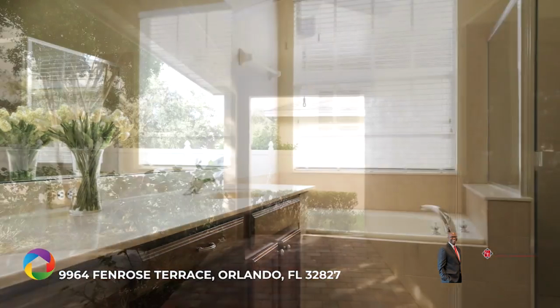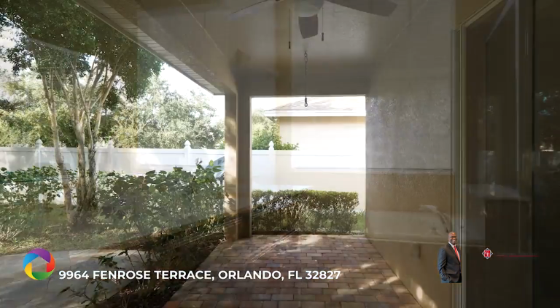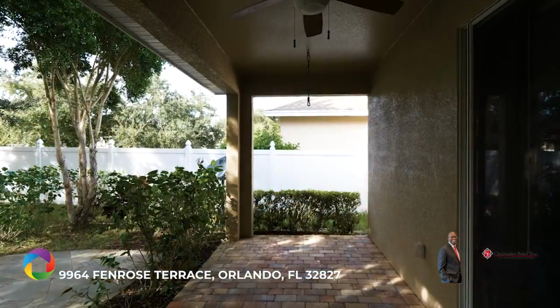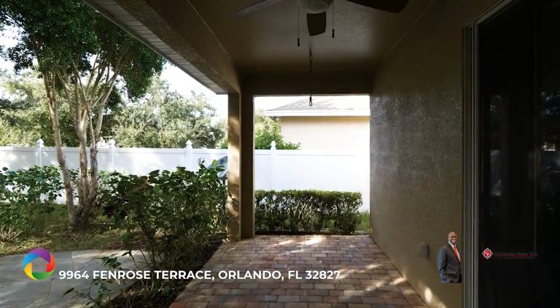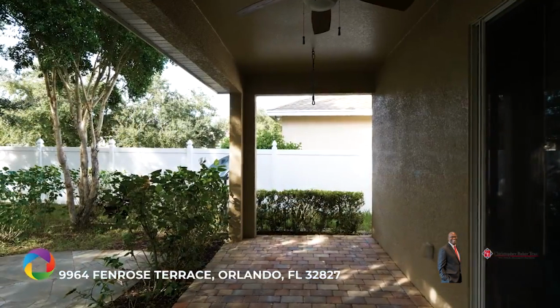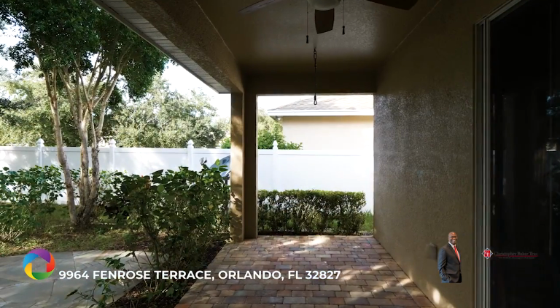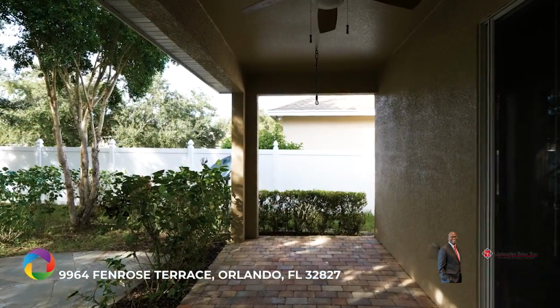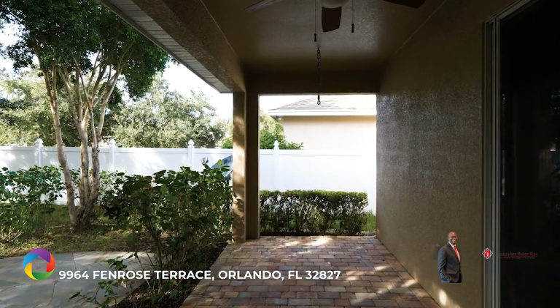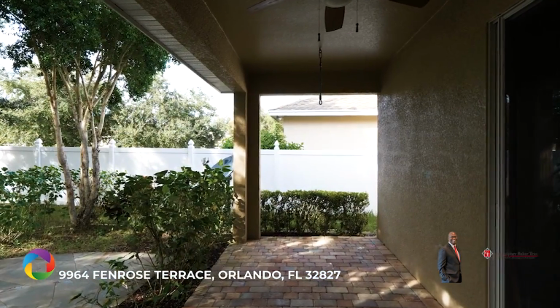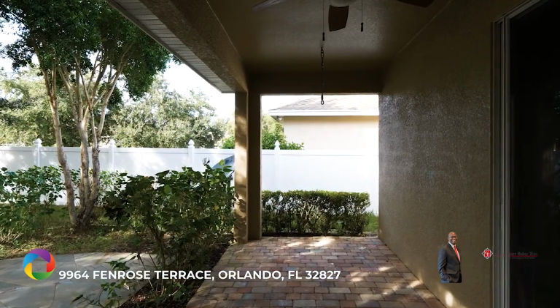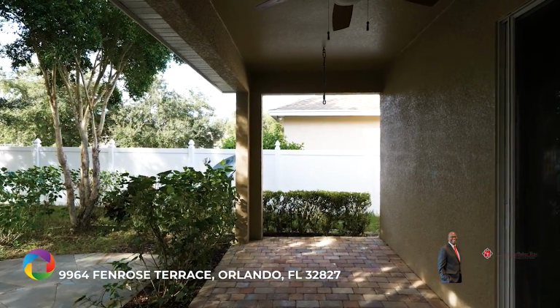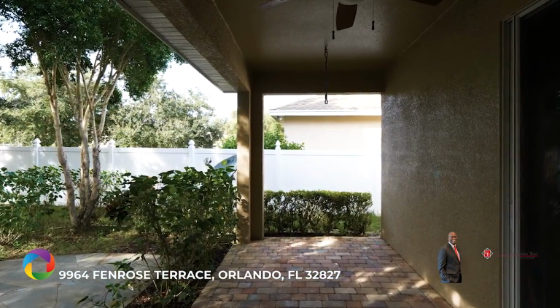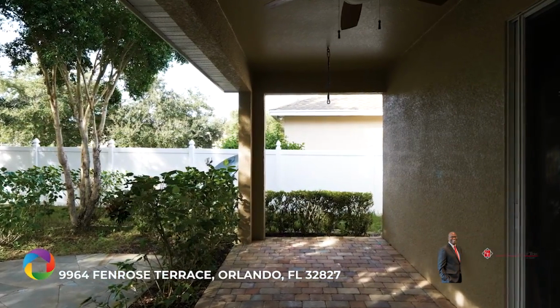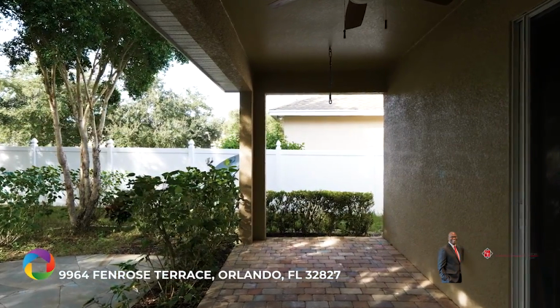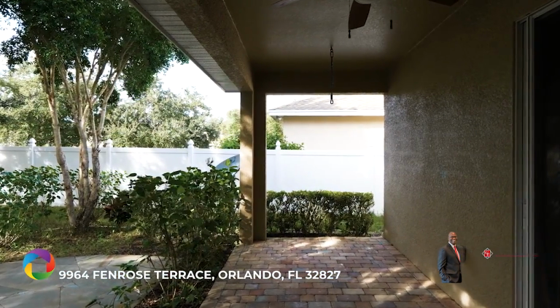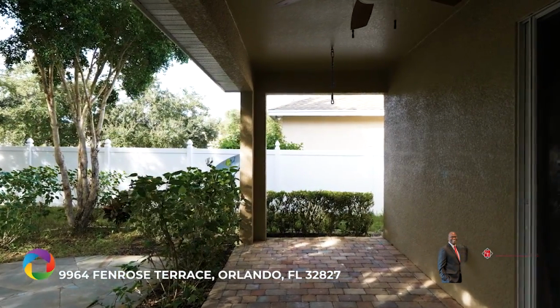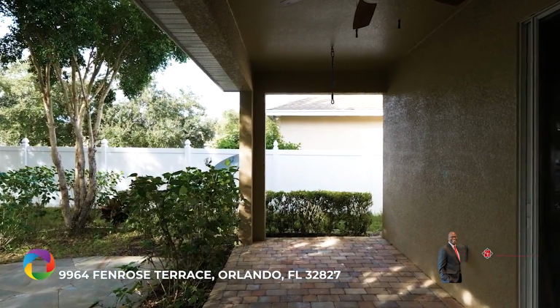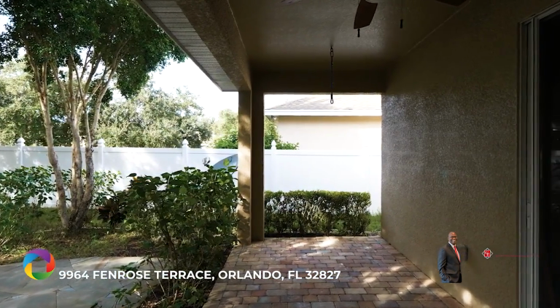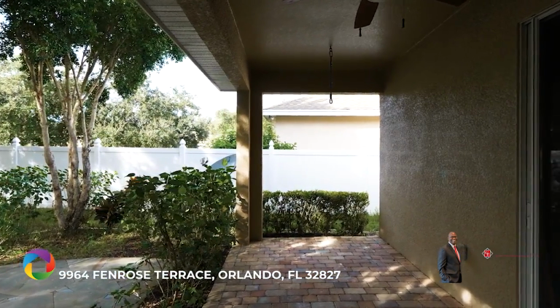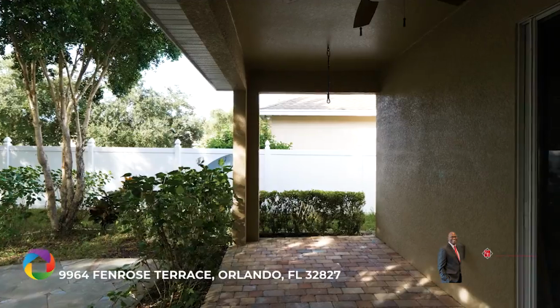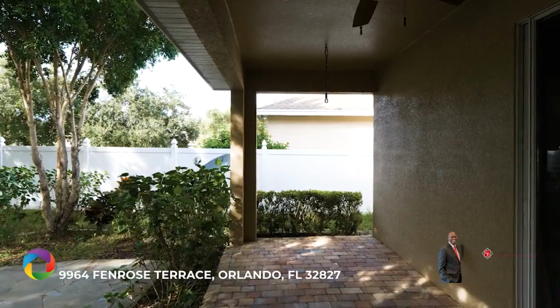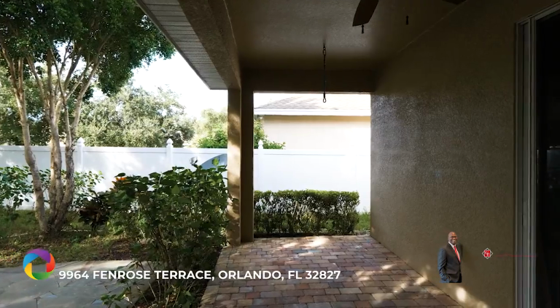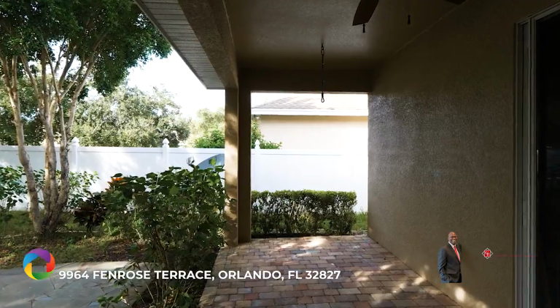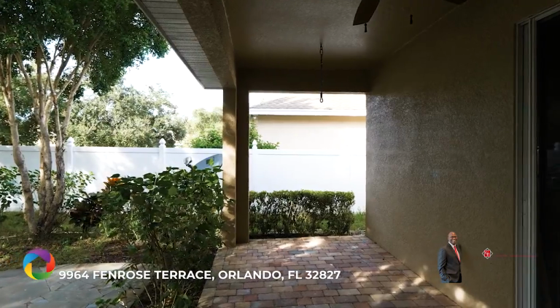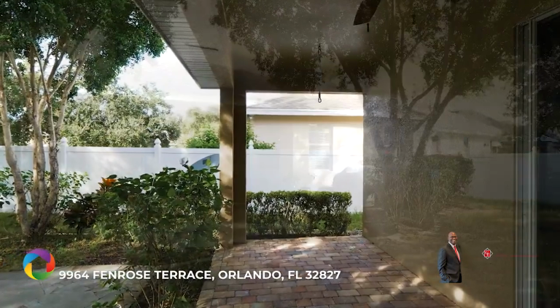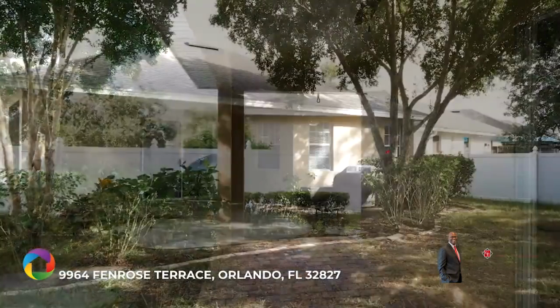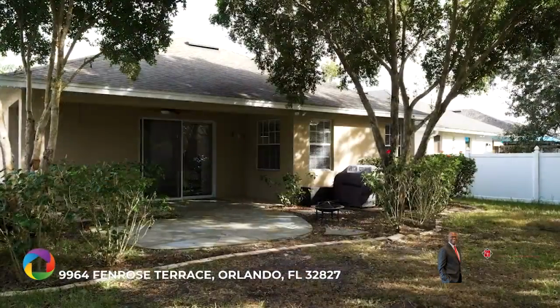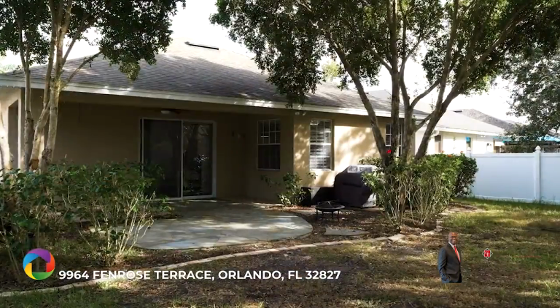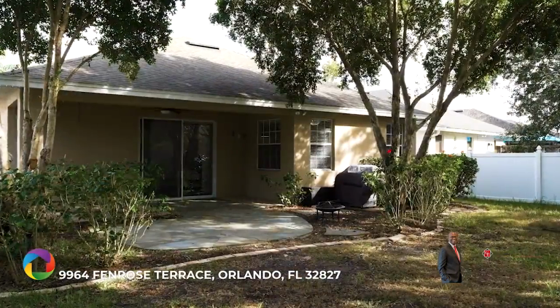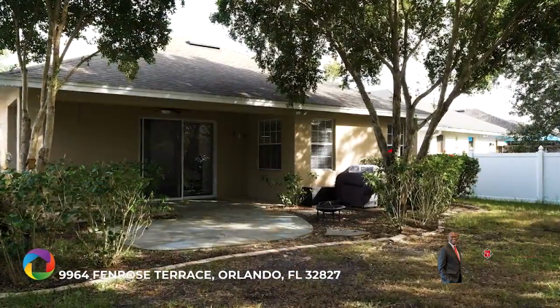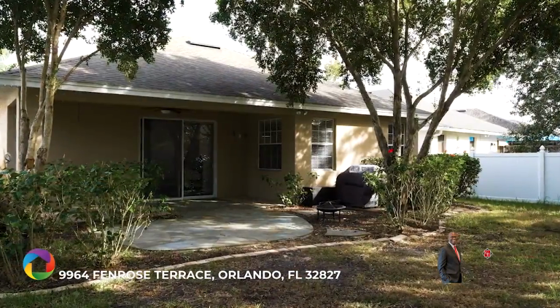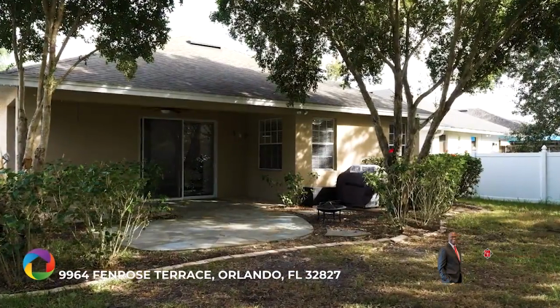Walk out sliding glass doors to enjoy outdoor Florida living under this spacious covered lanai with private fenced yard.